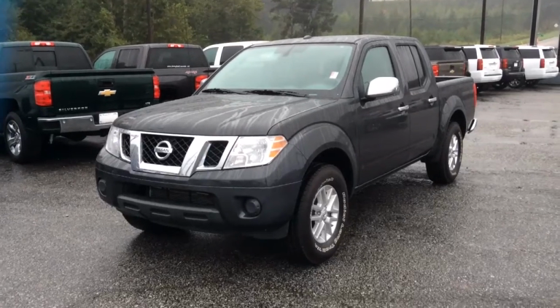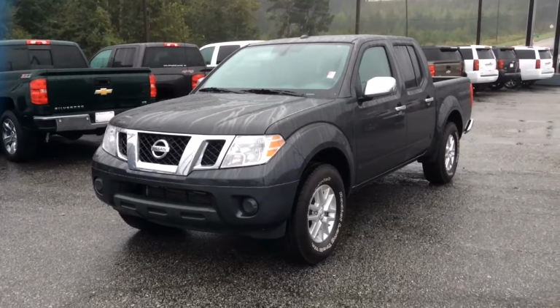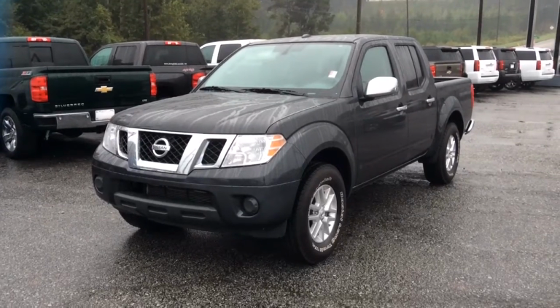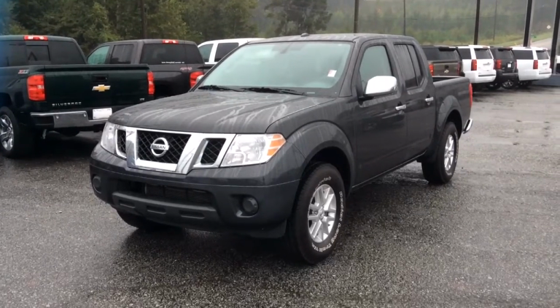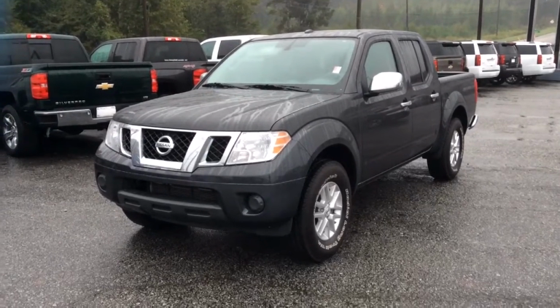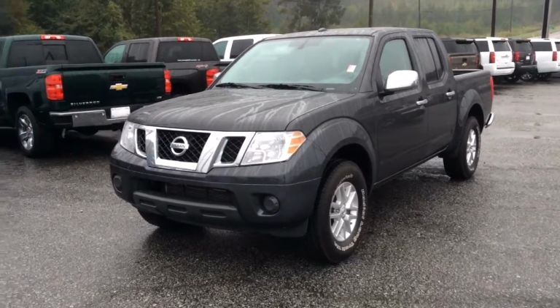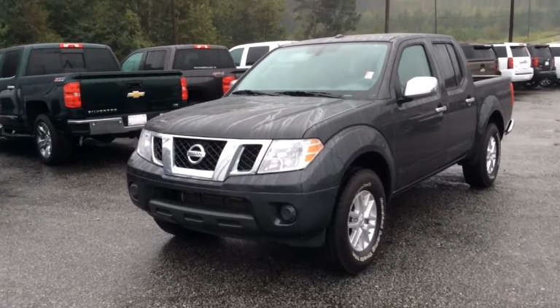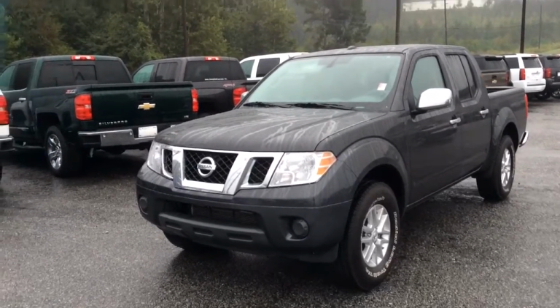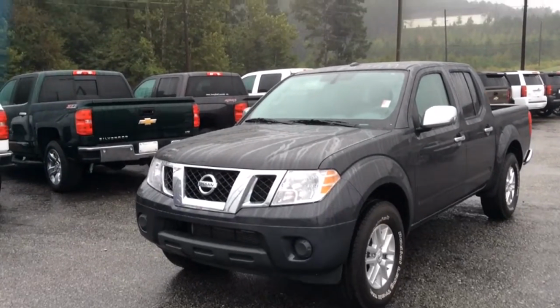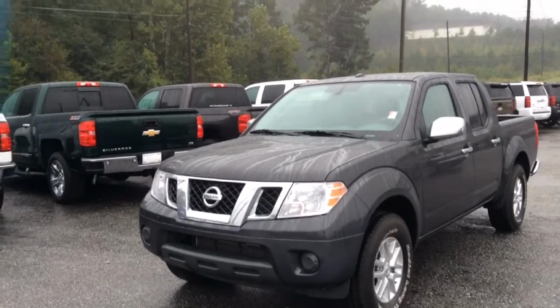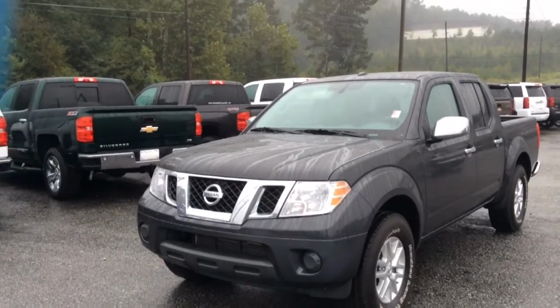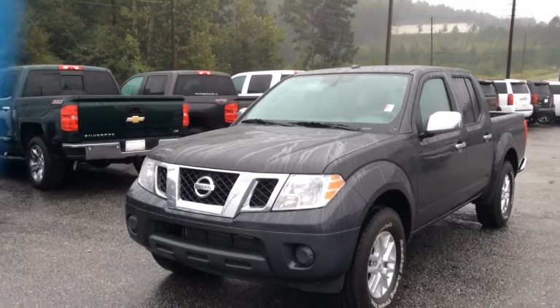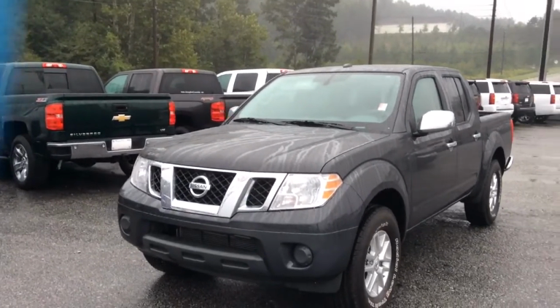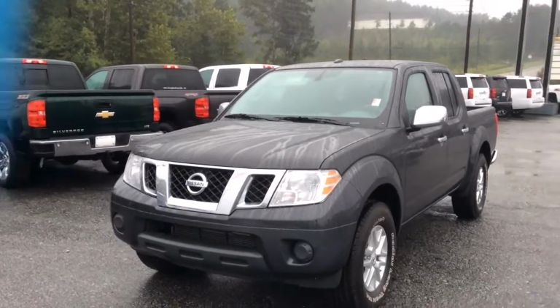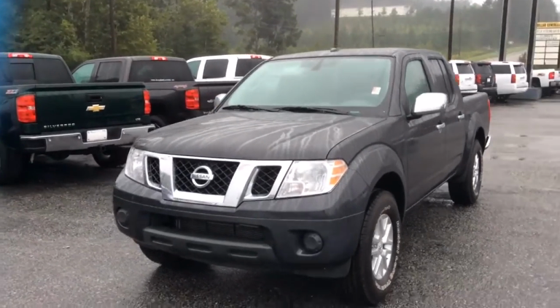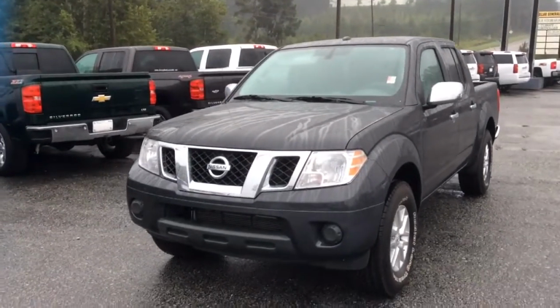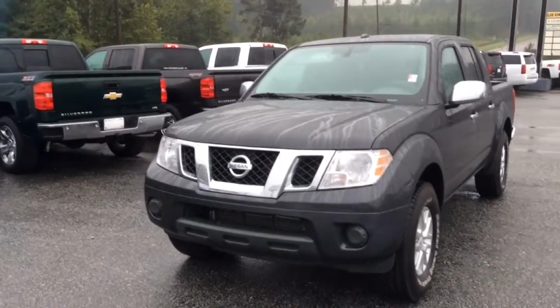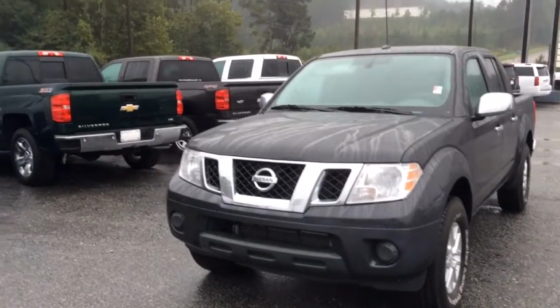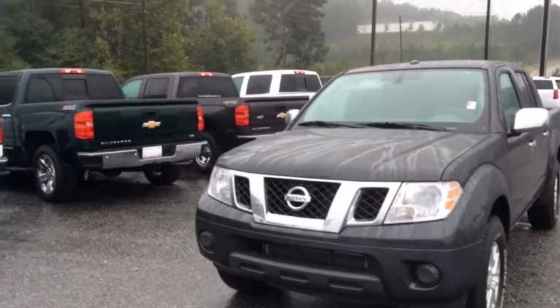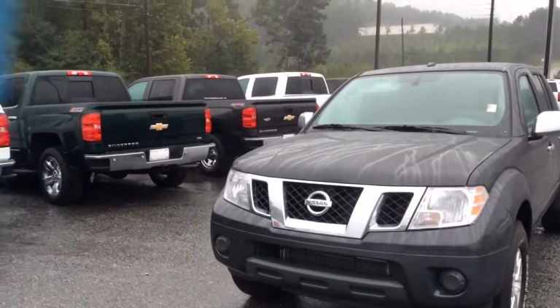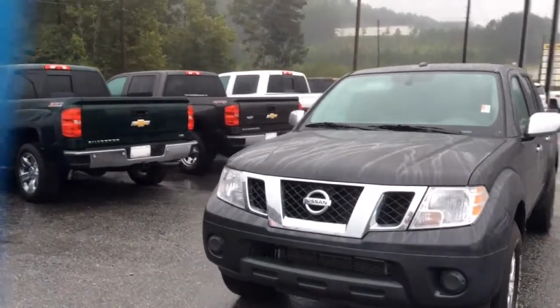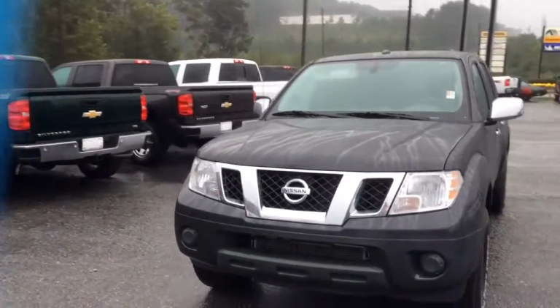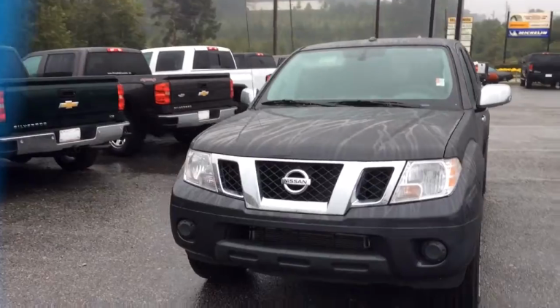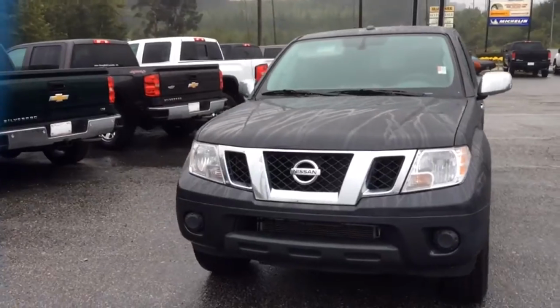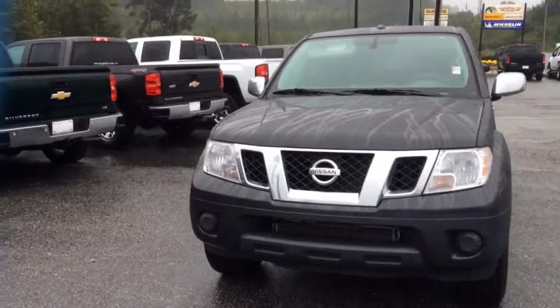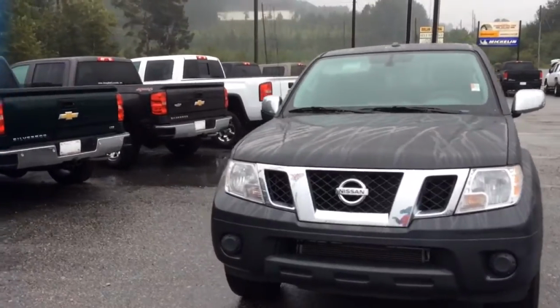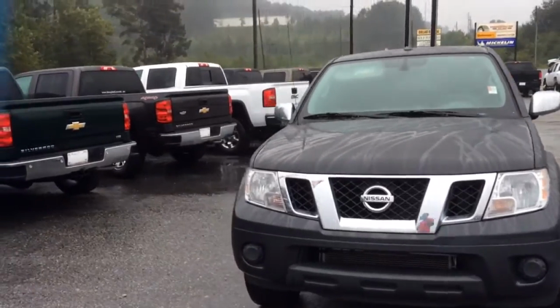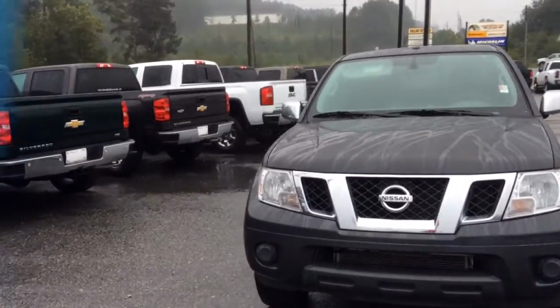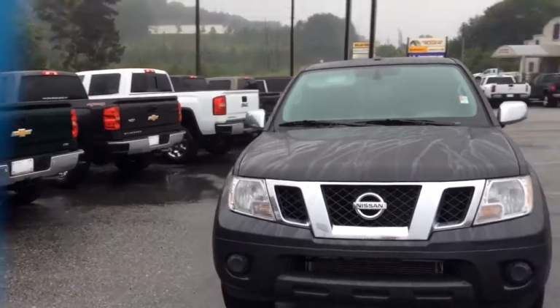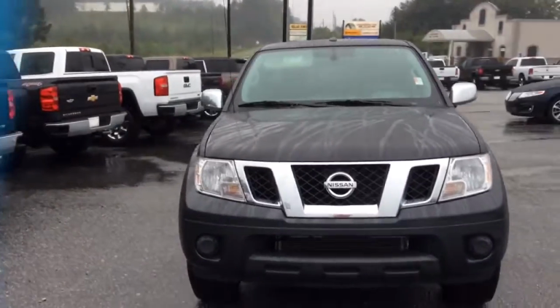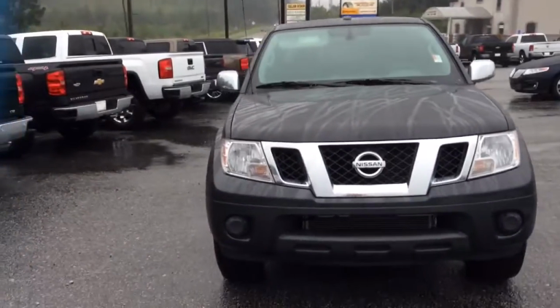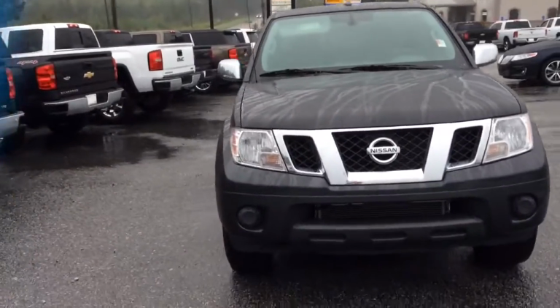Hi, my name is Jimmy Carrier. I'm up here at Jimmy Britt Chevrolet. This is our 2015 Nissan Frontier.